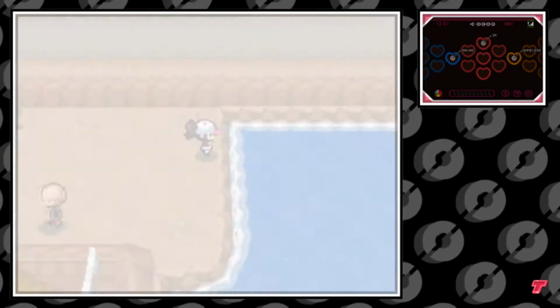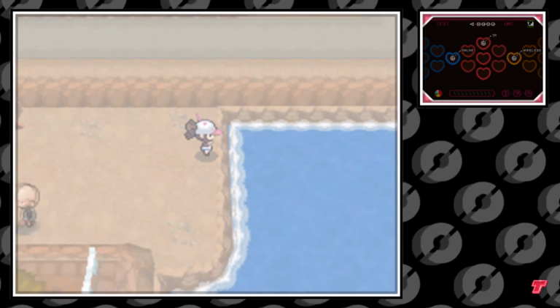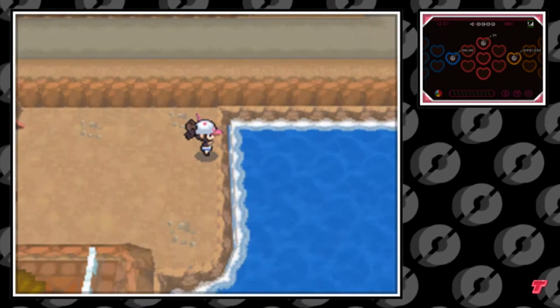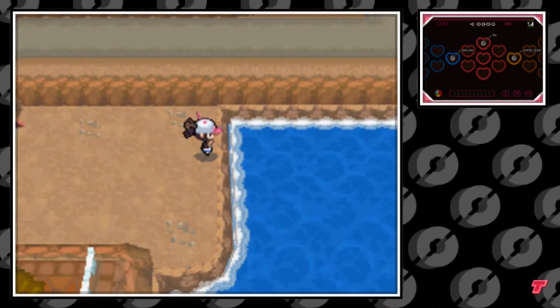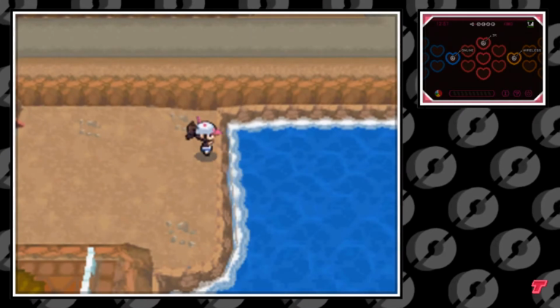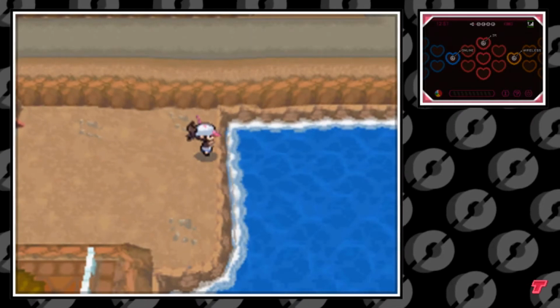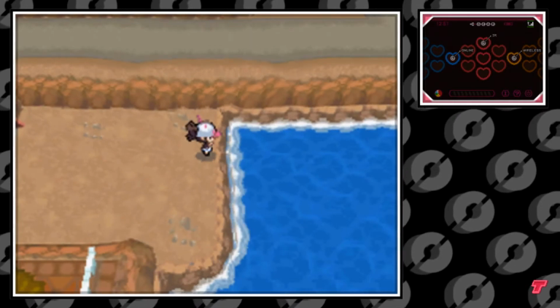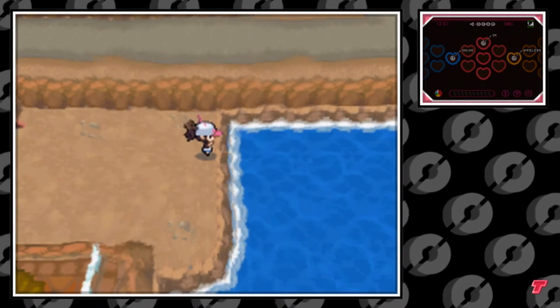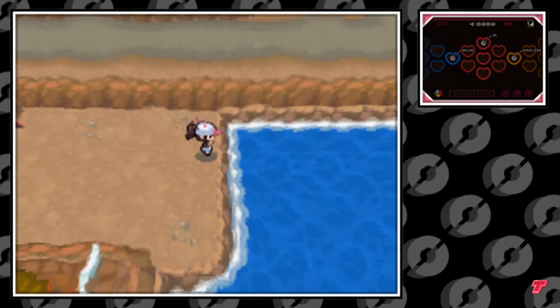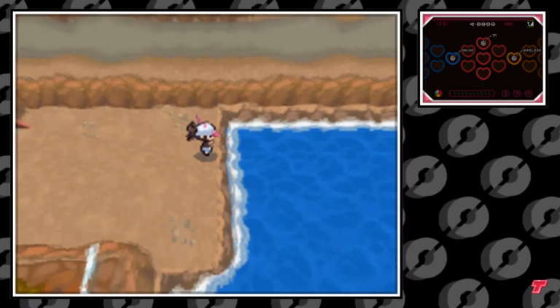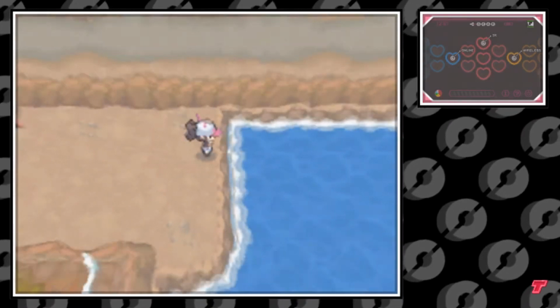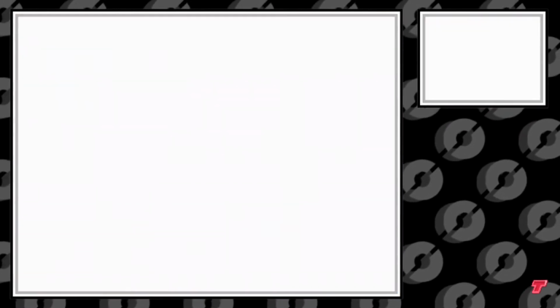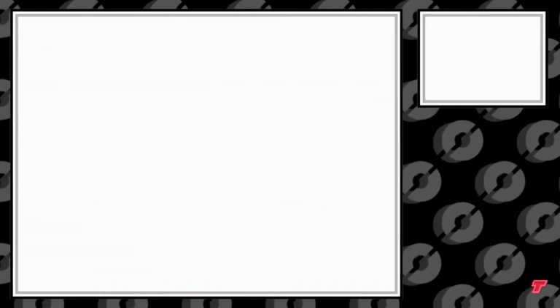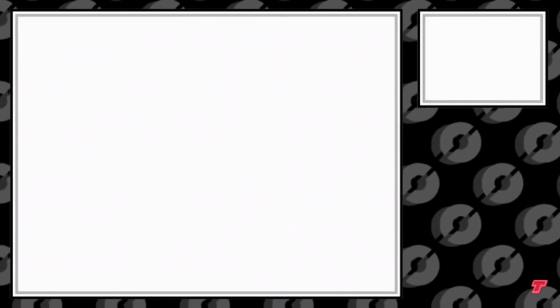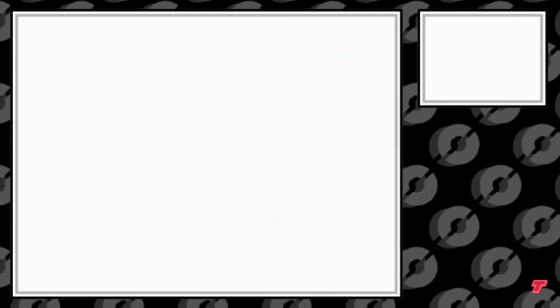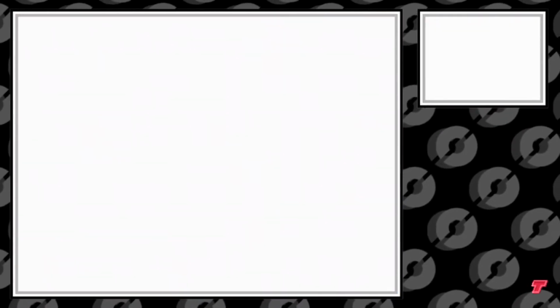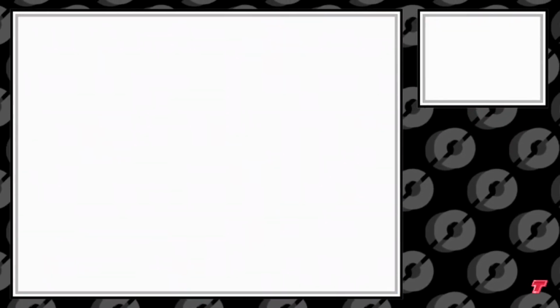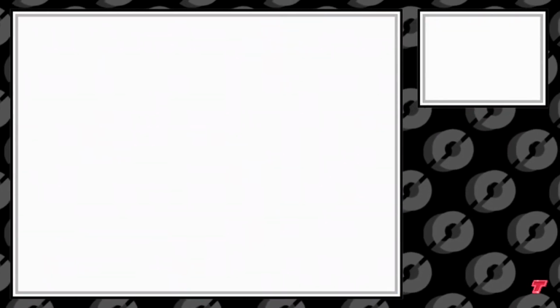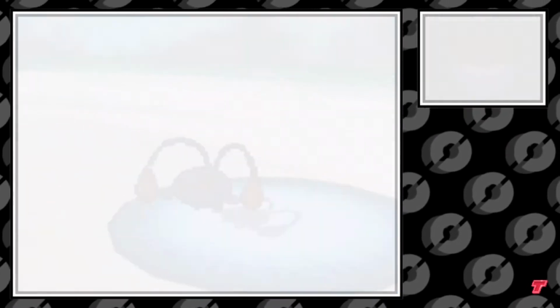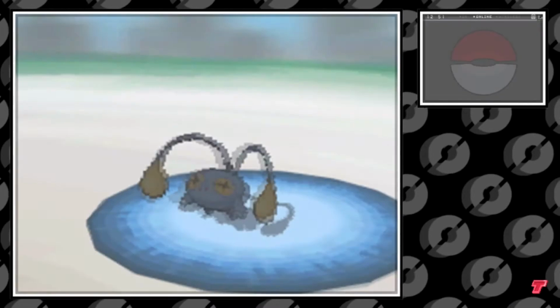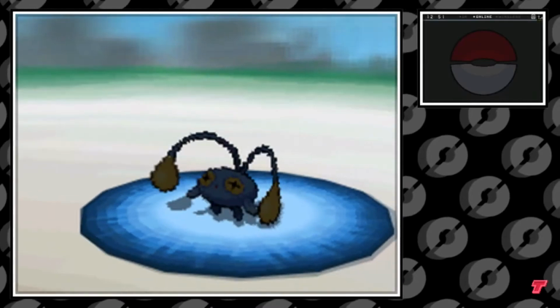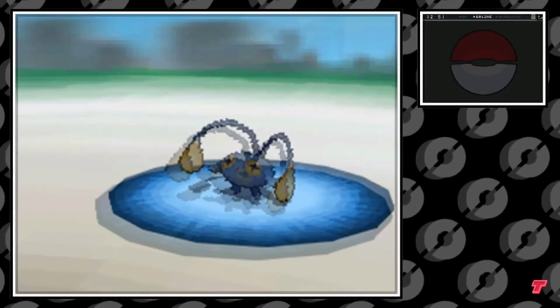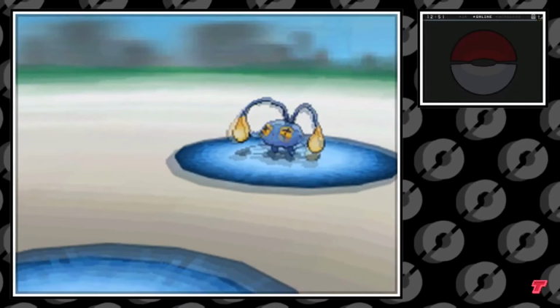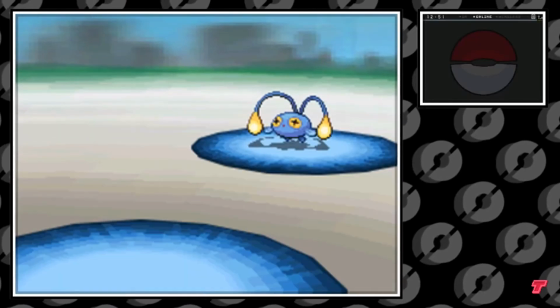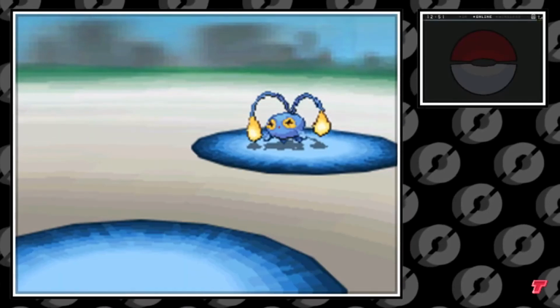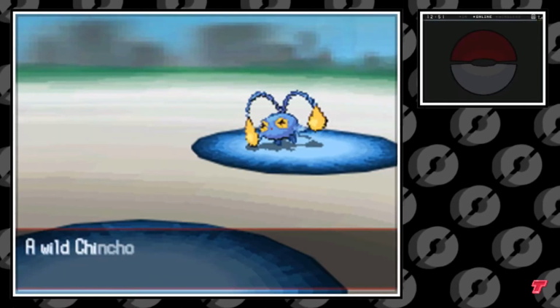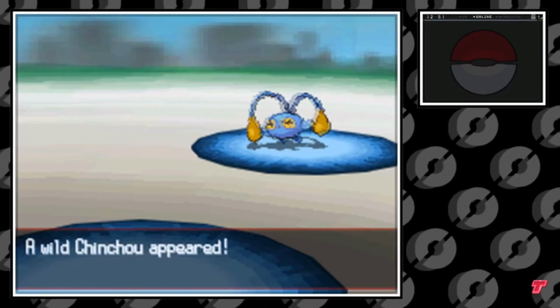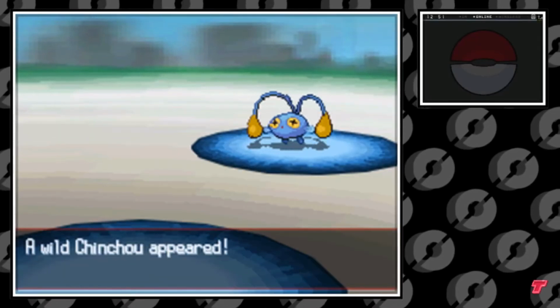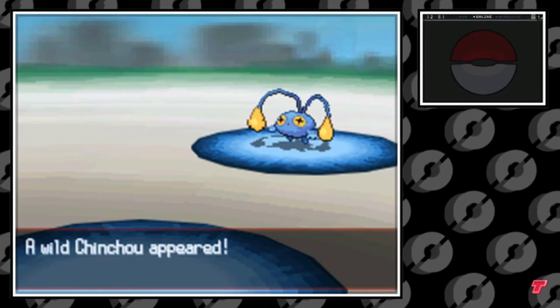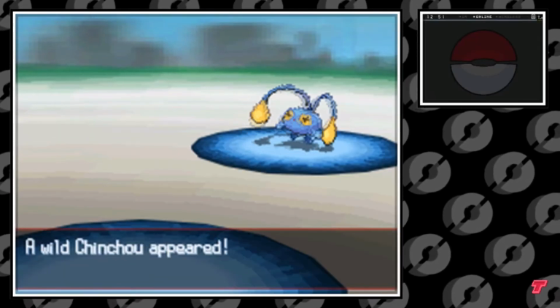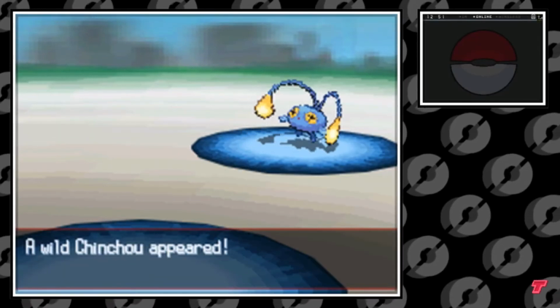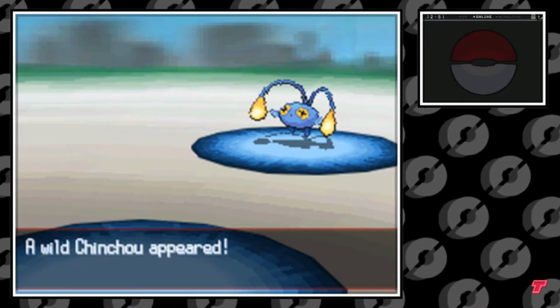In this water, you should be able to find Chinchou at a nice 30% chance, which means one in every three or so you should be able to find it.